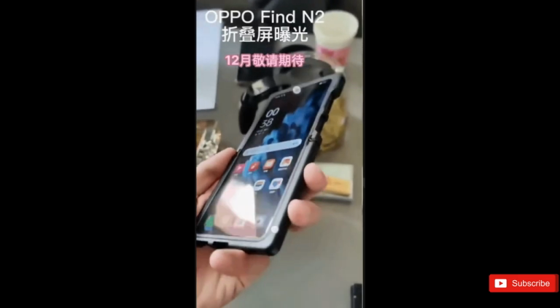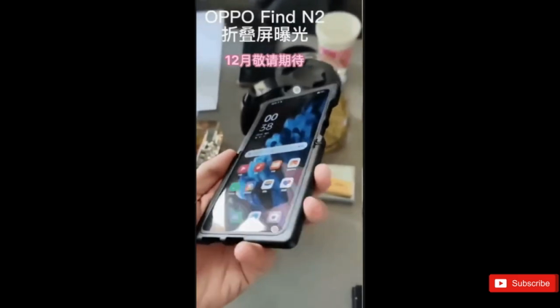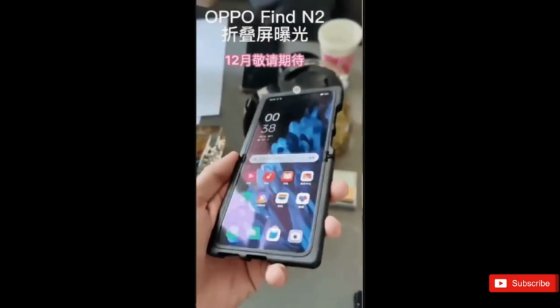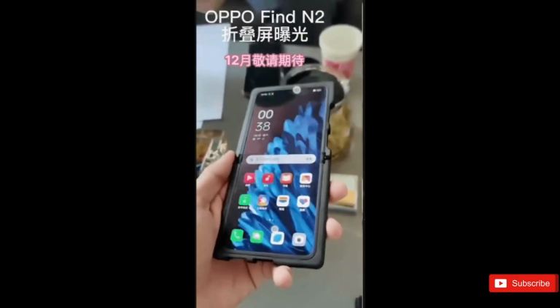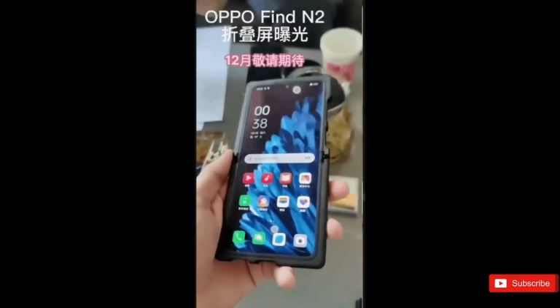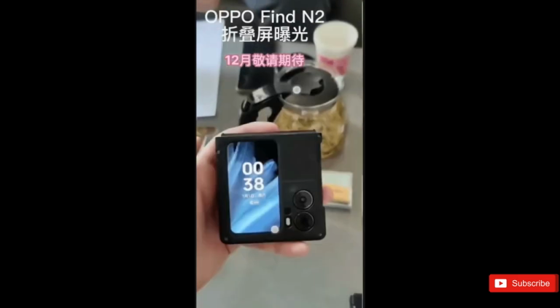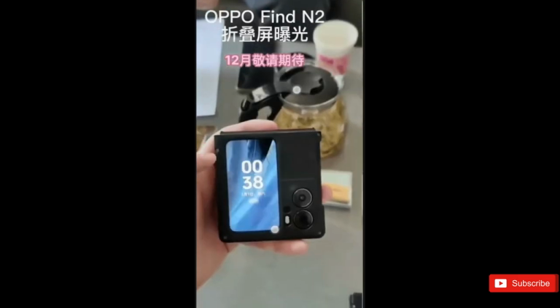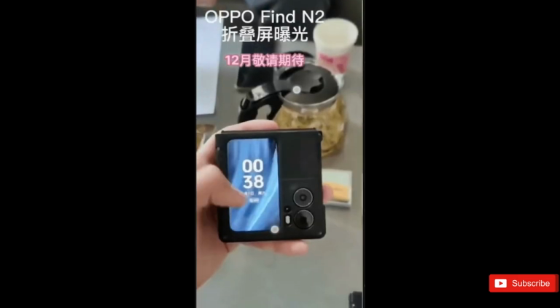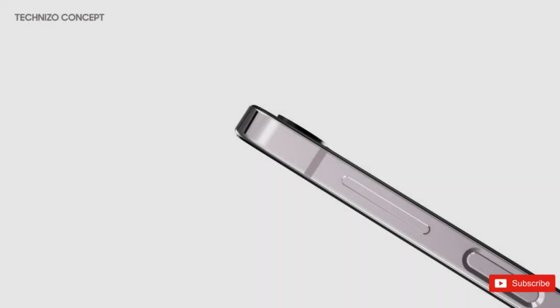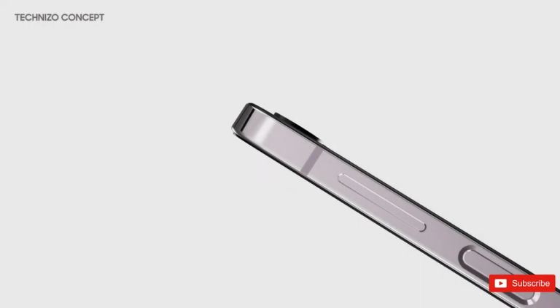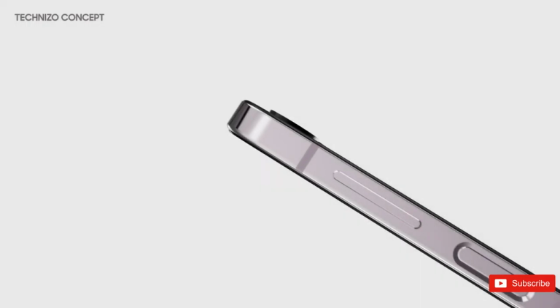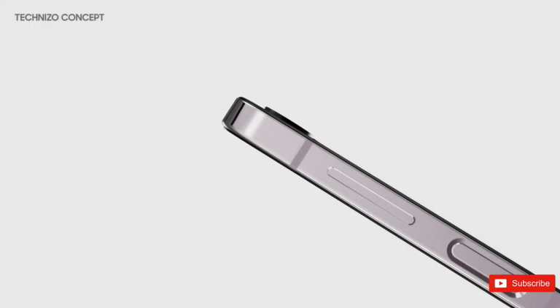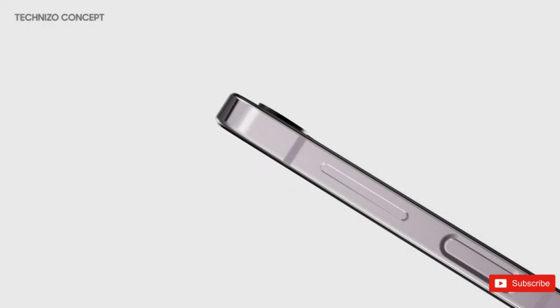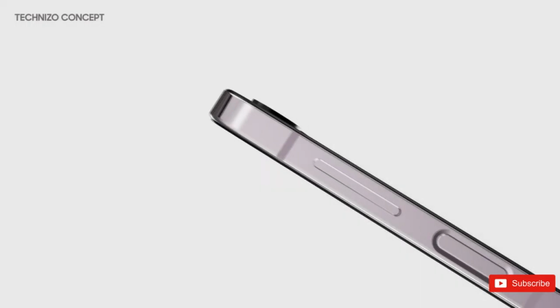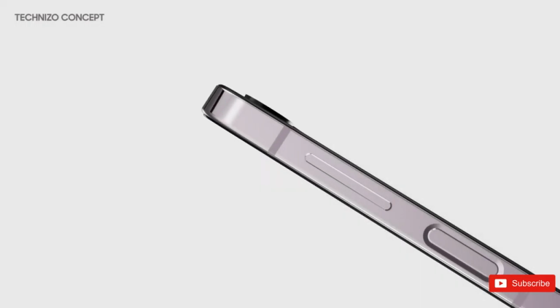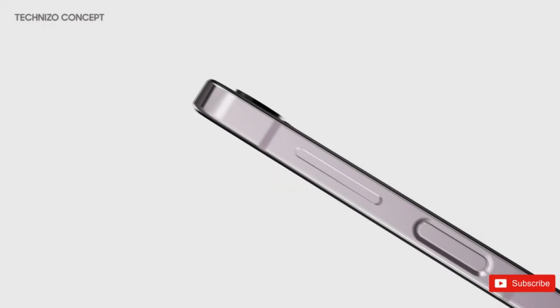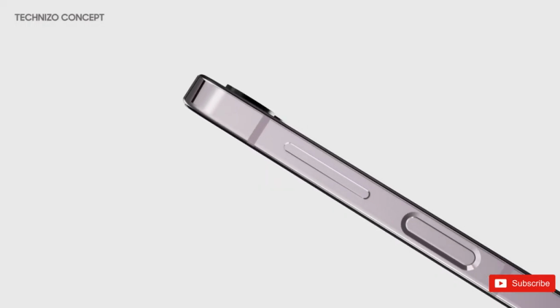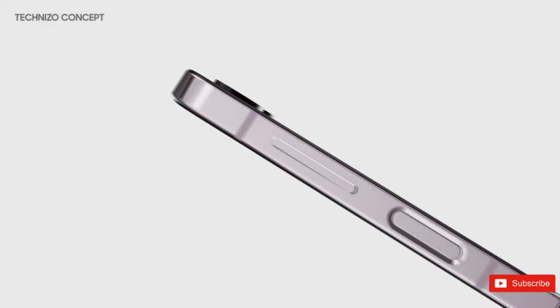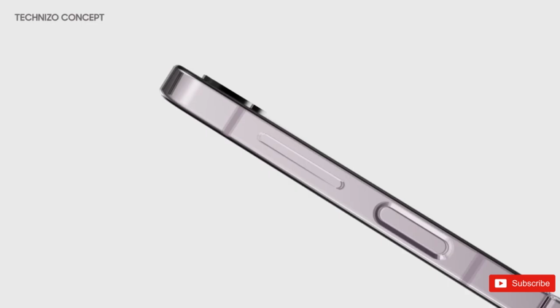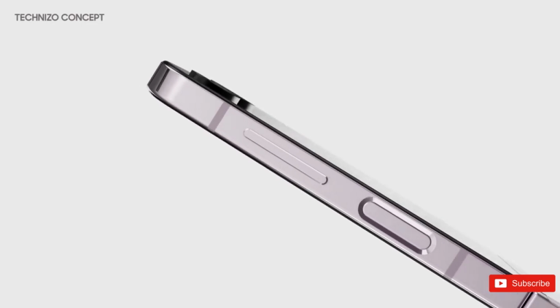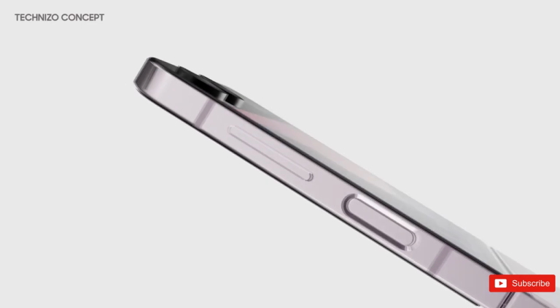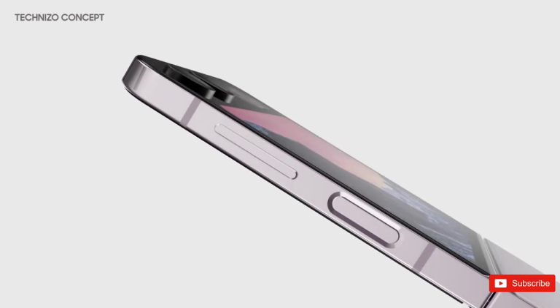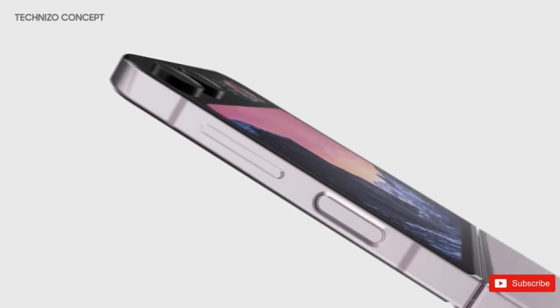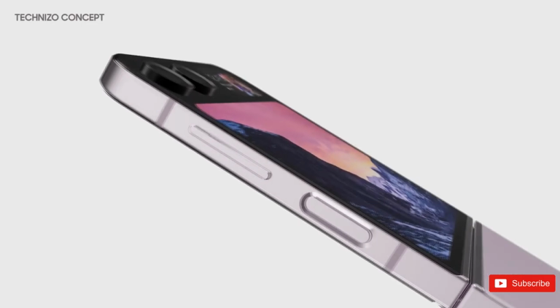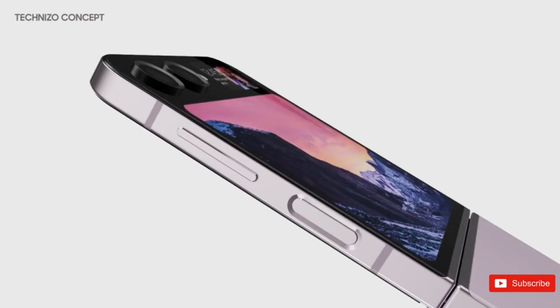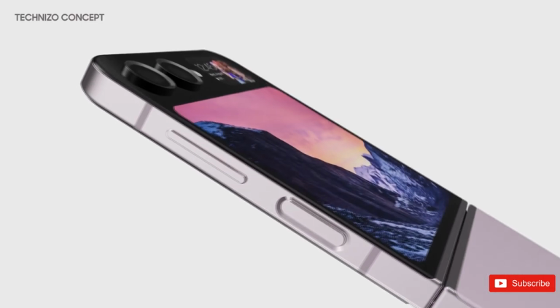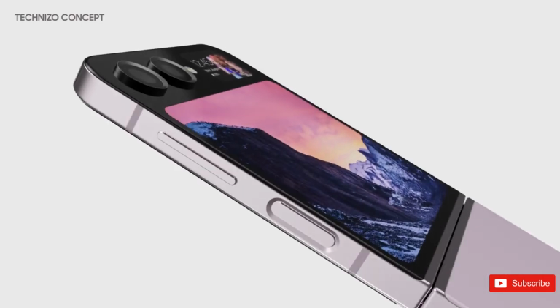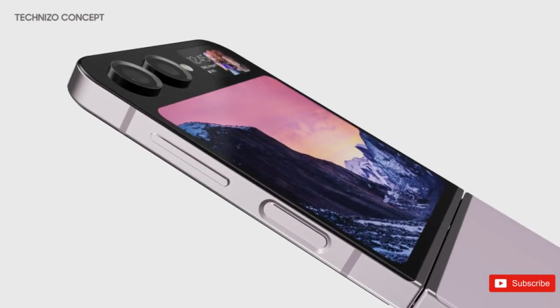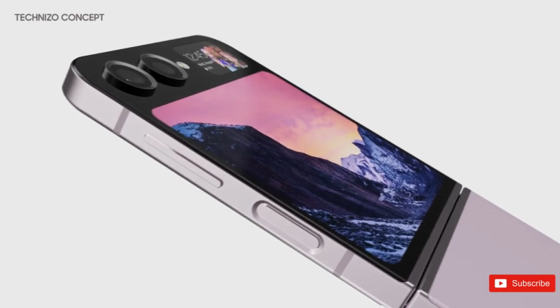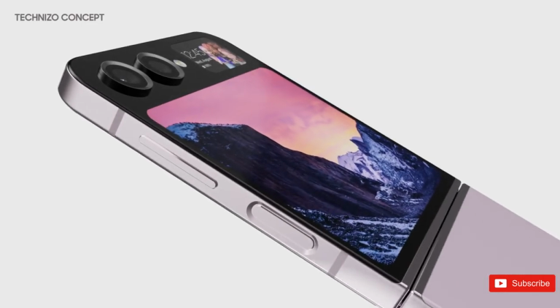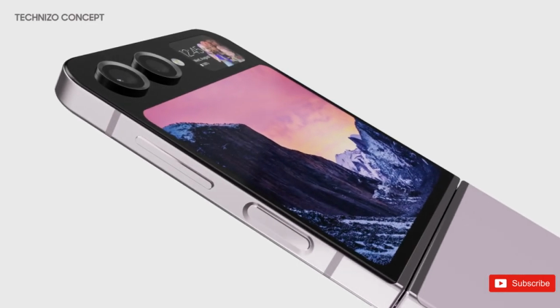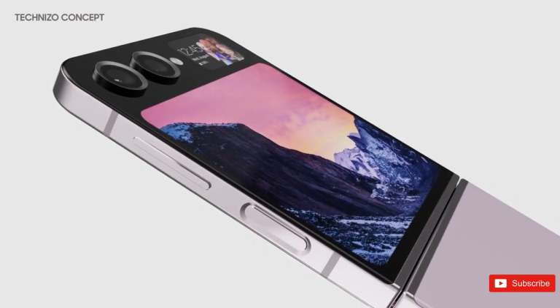Today, fresh information reveals that the forthcoming Samsung Galaxy Z Flip 5 will have not one, but two cover displays.